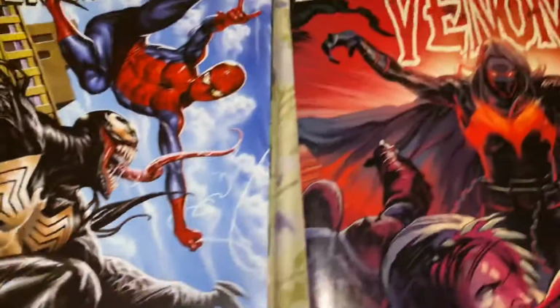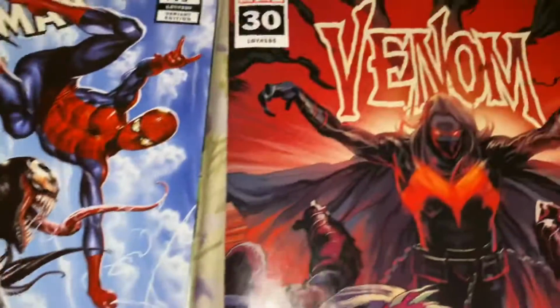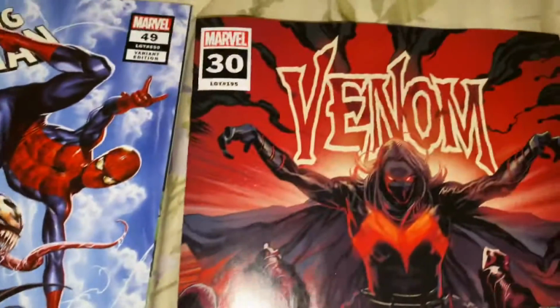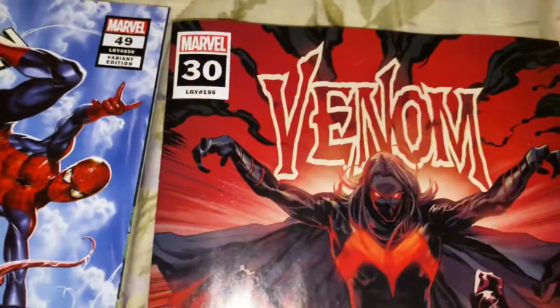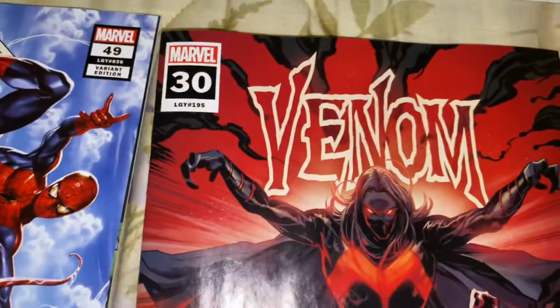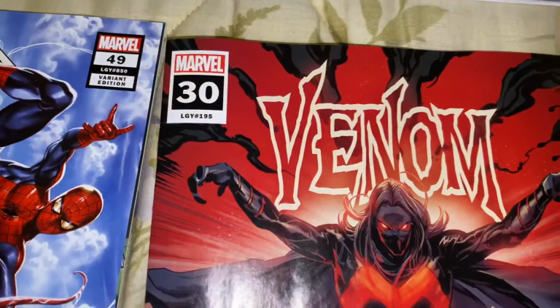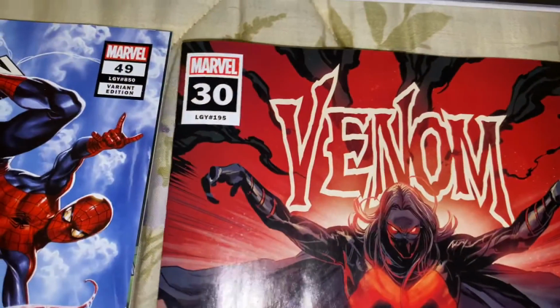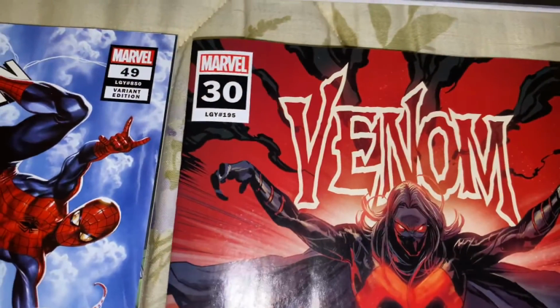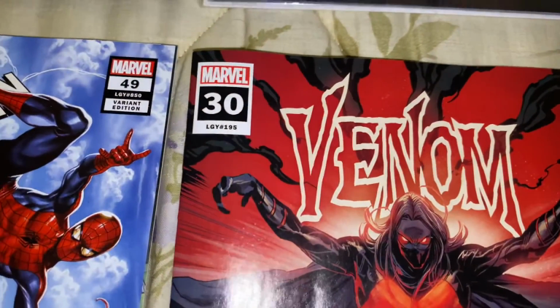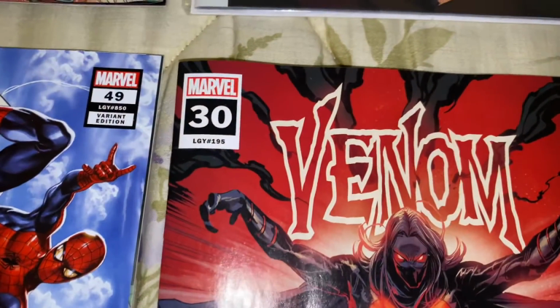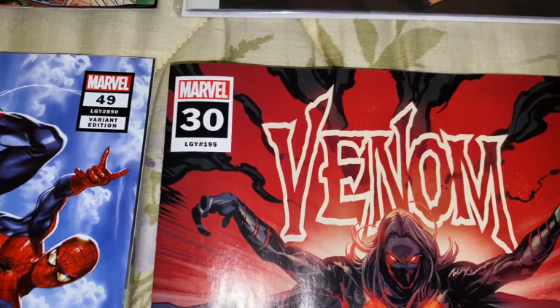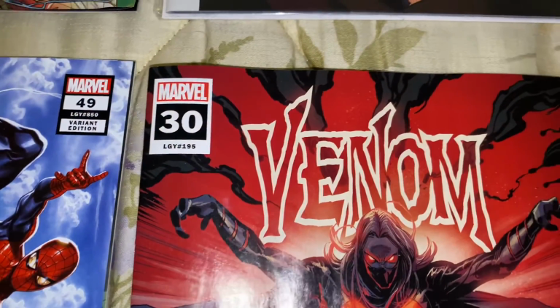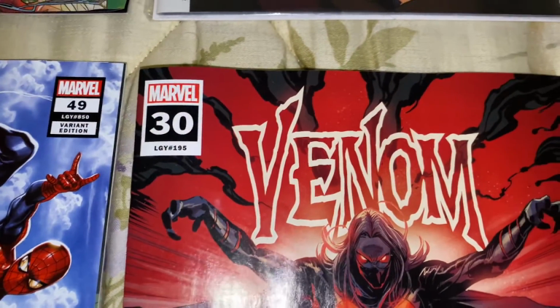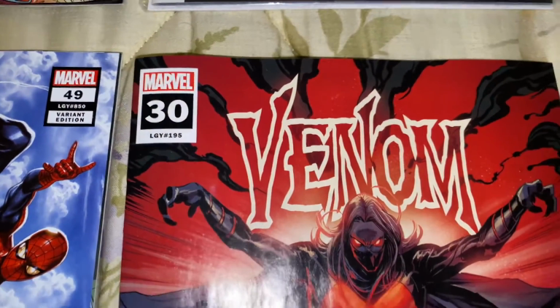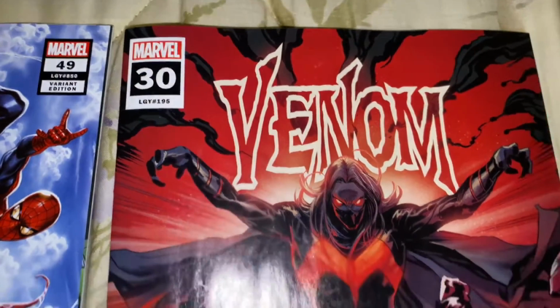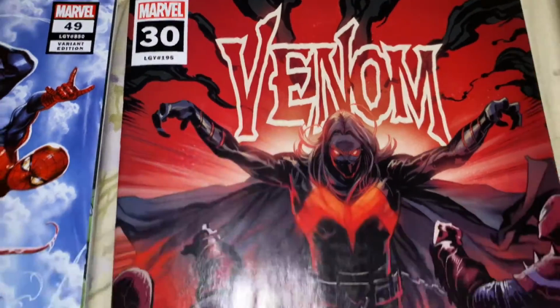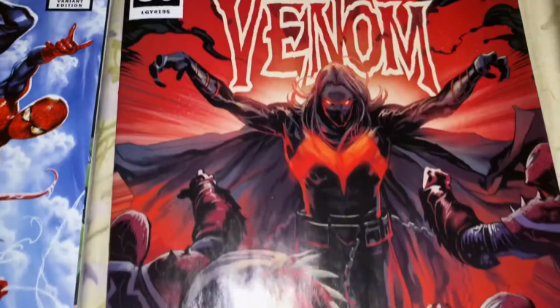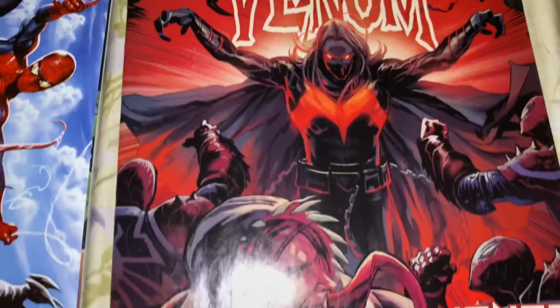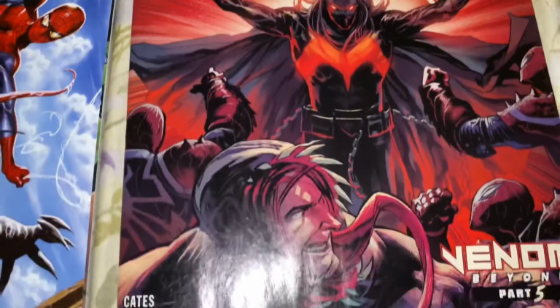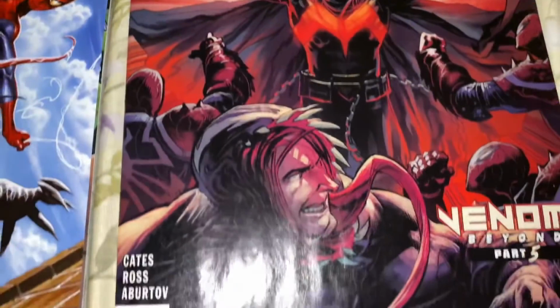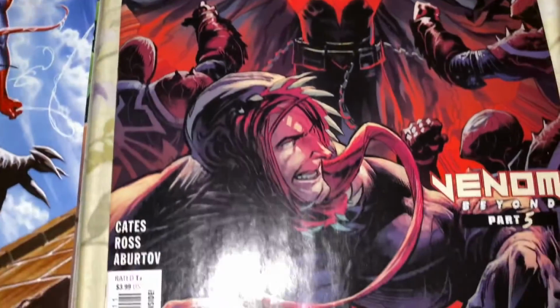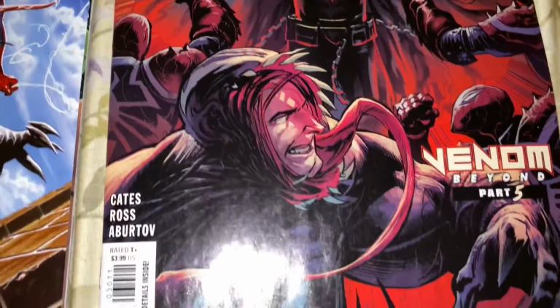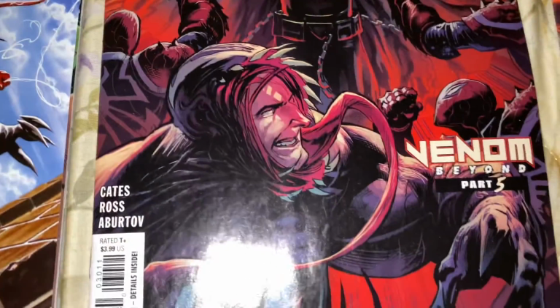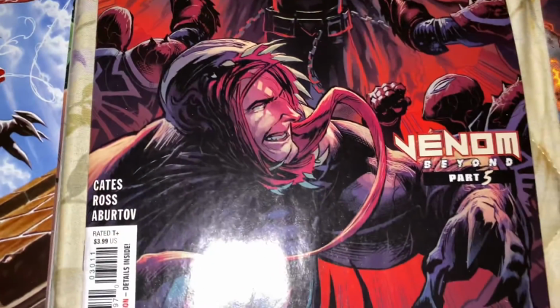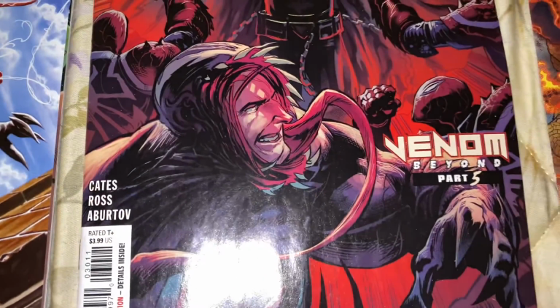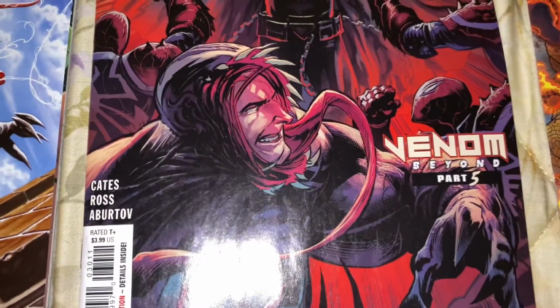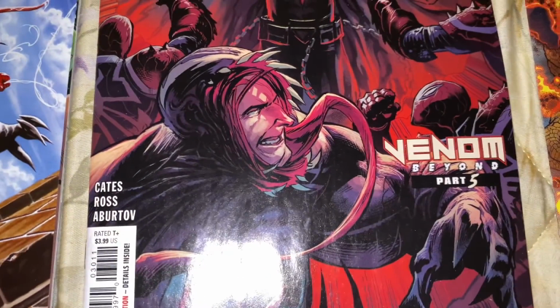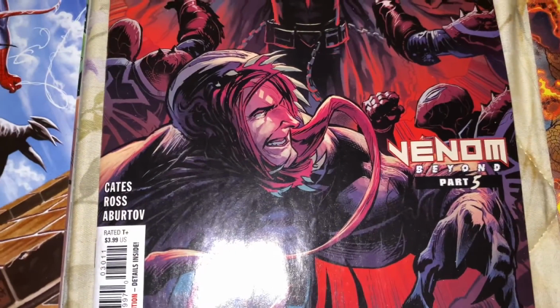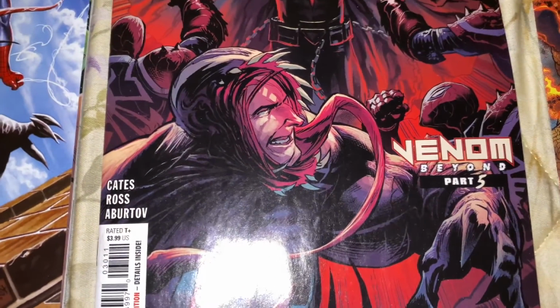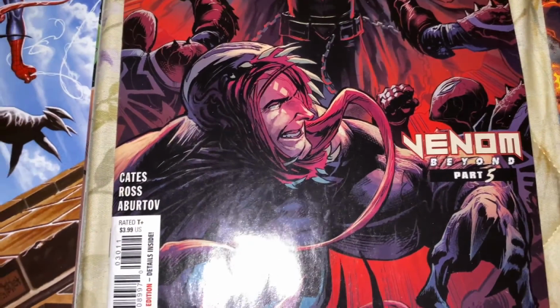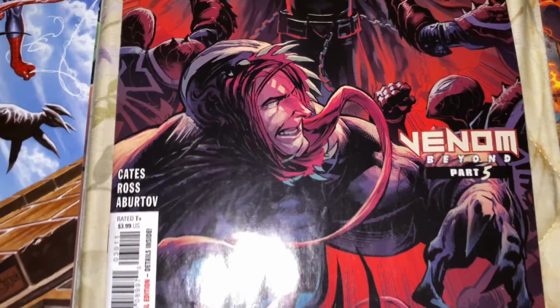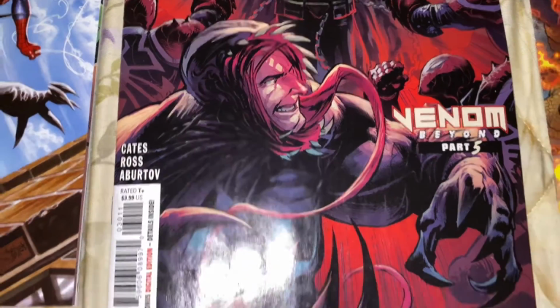And then we got Venom number 30 — Venom Beyond storyline, part 5.